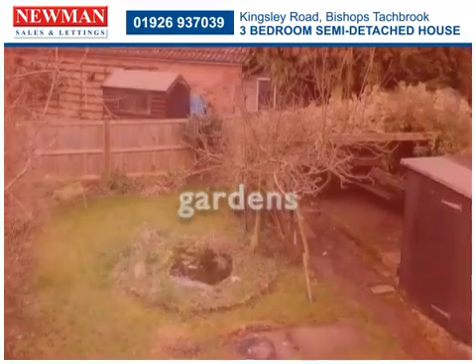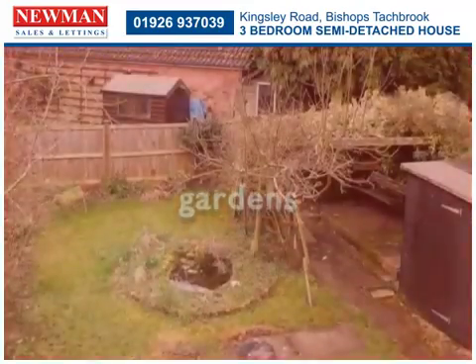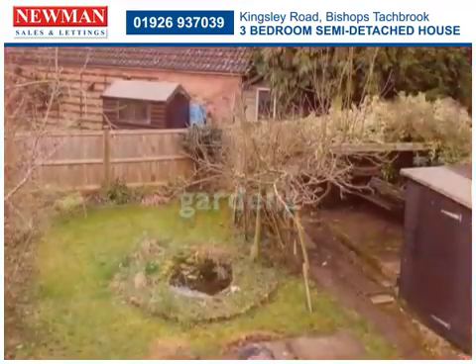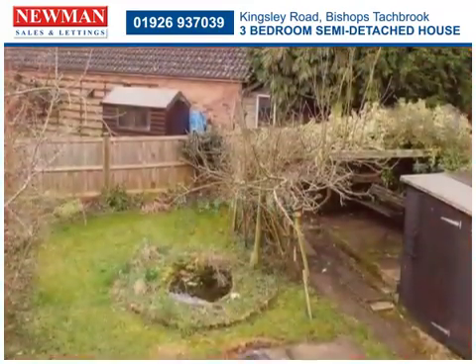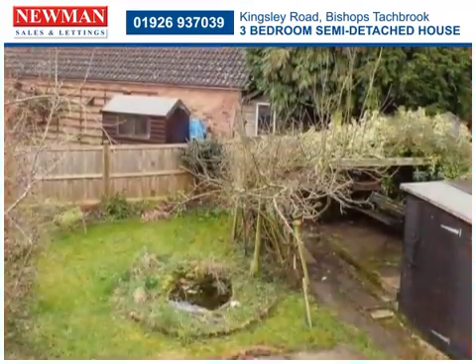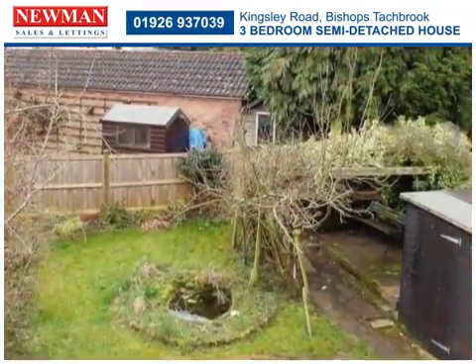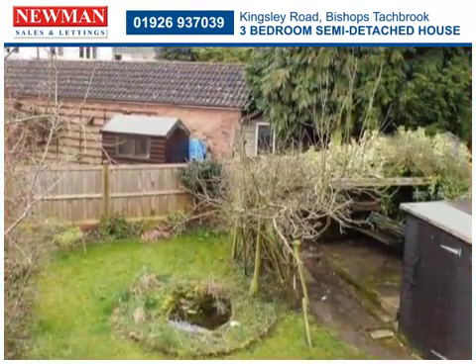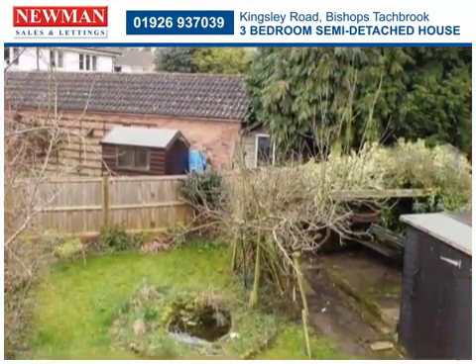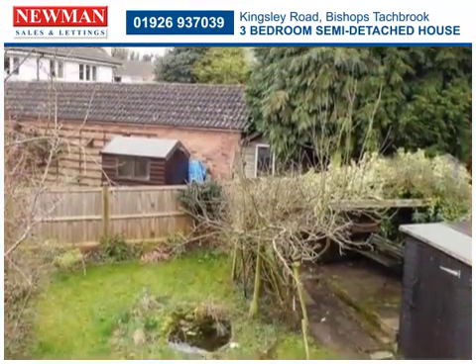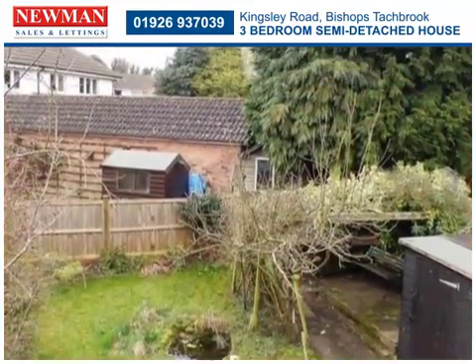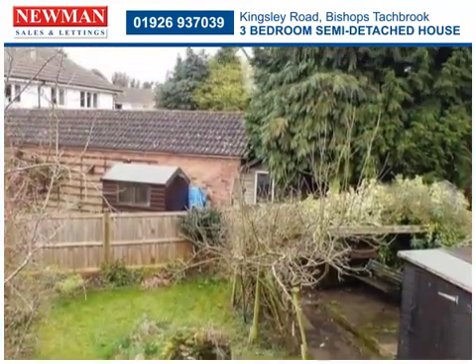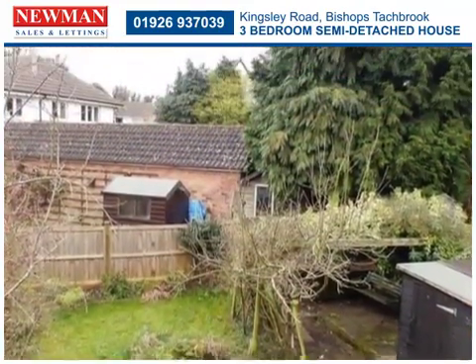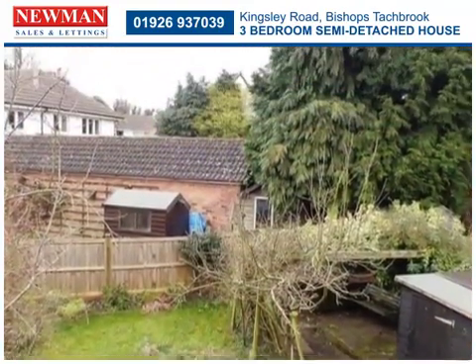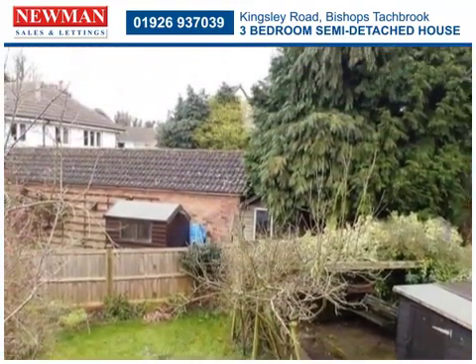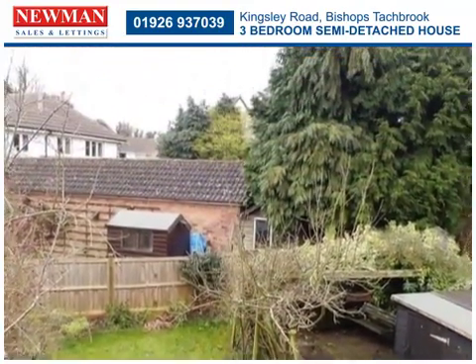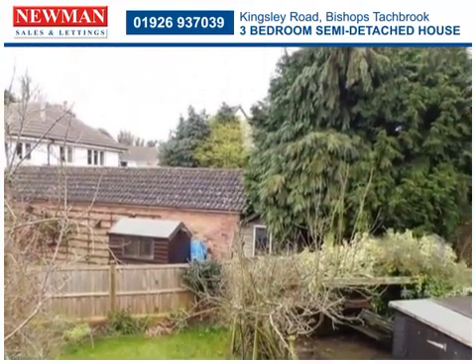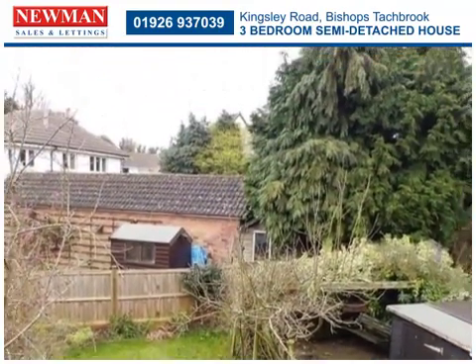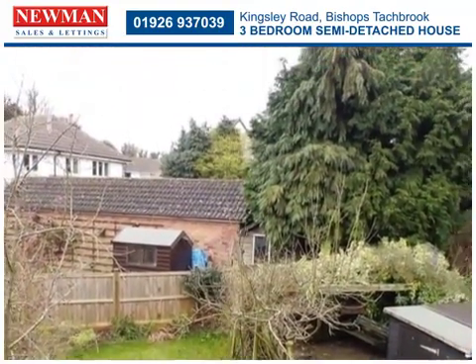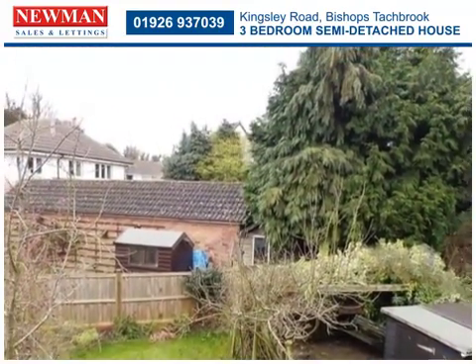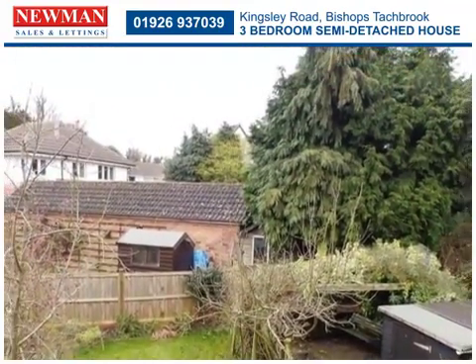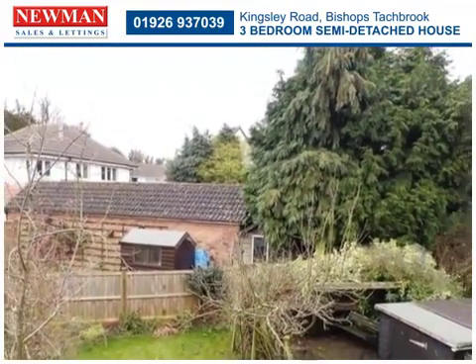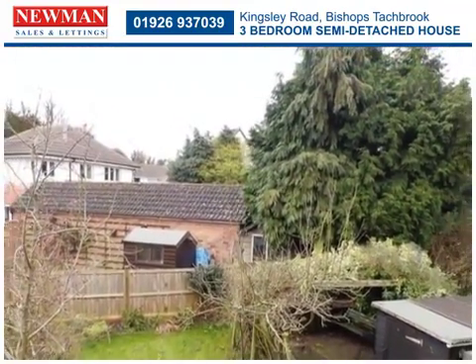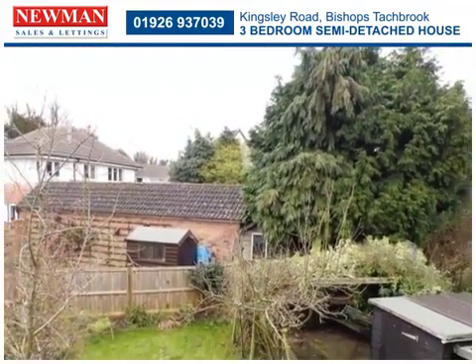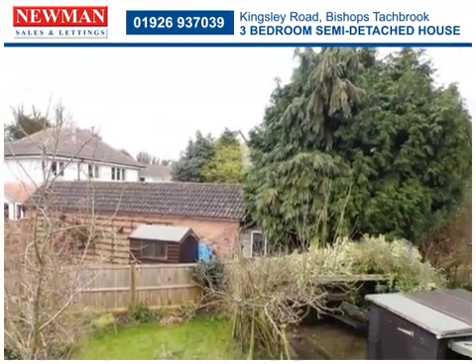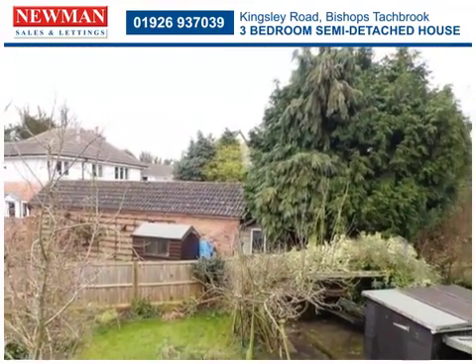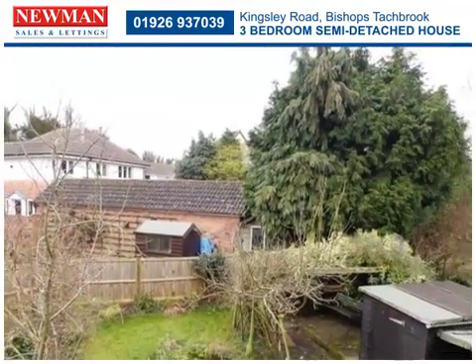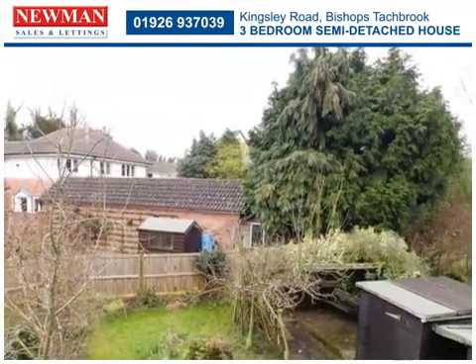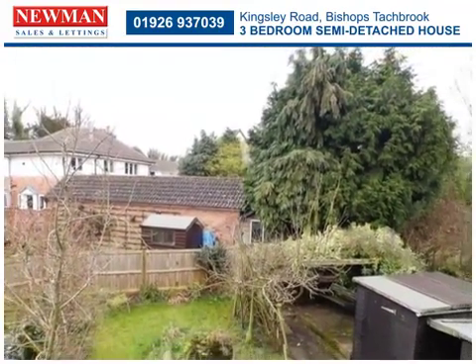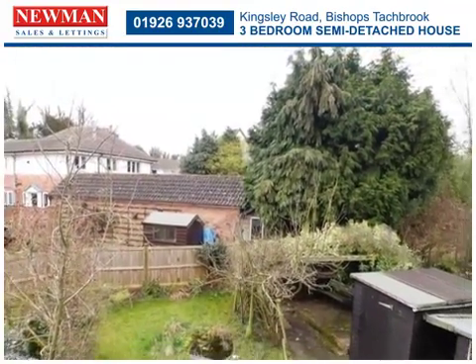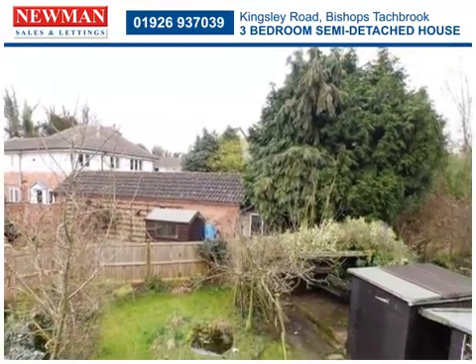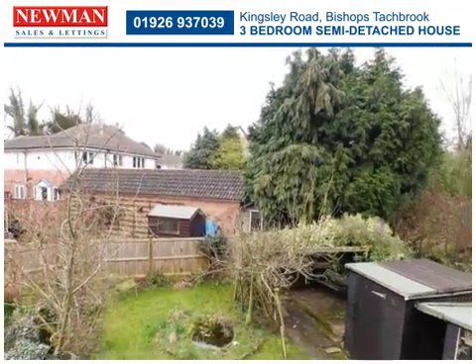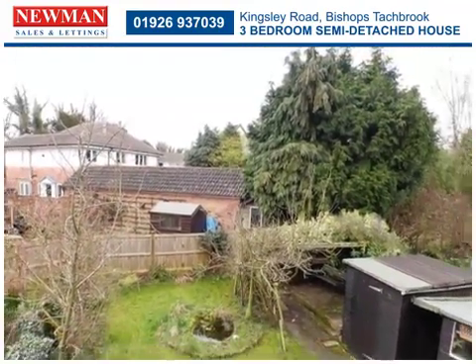Outside, there is a well-proportioned rear garden with multiple sheds and a useful lean-to.